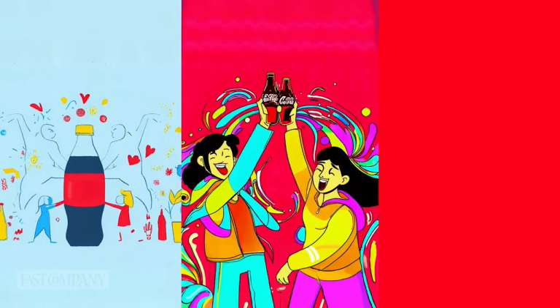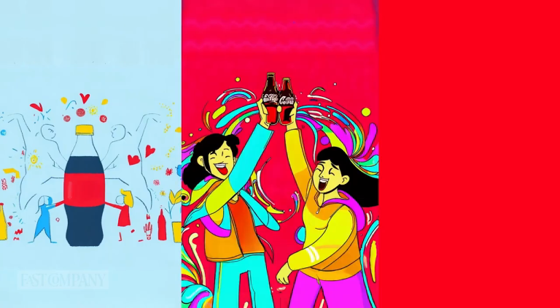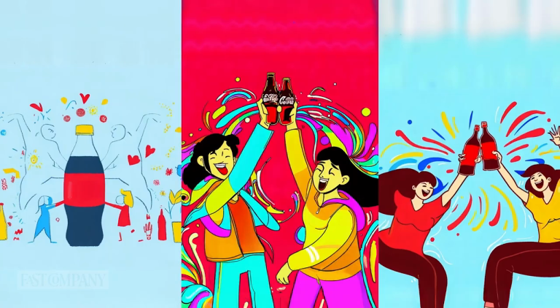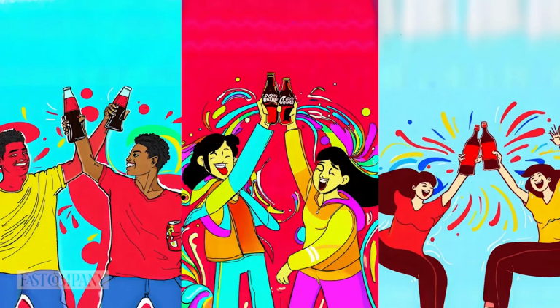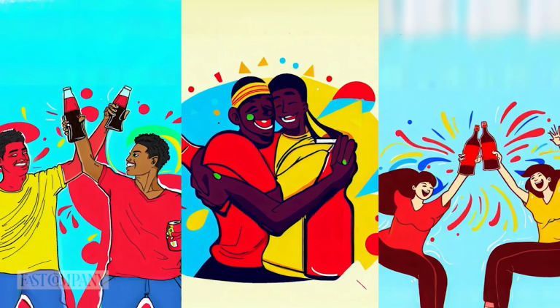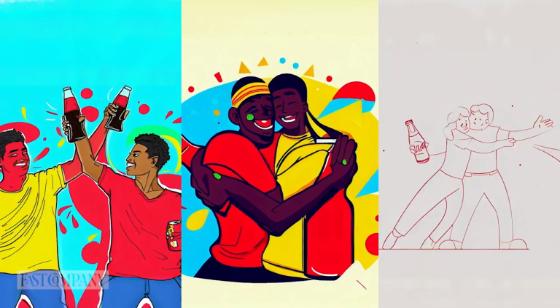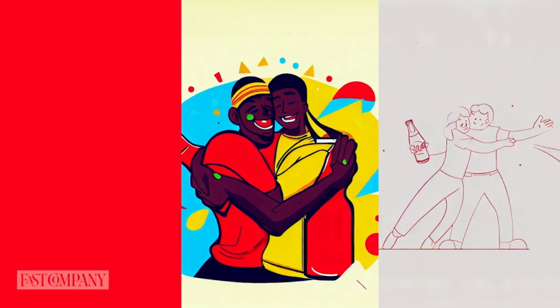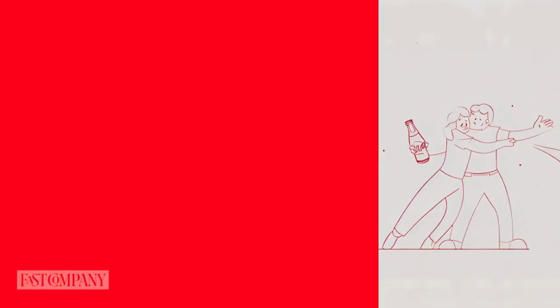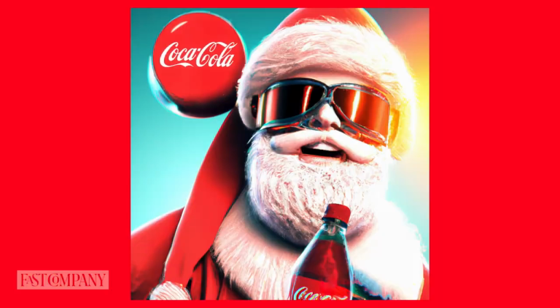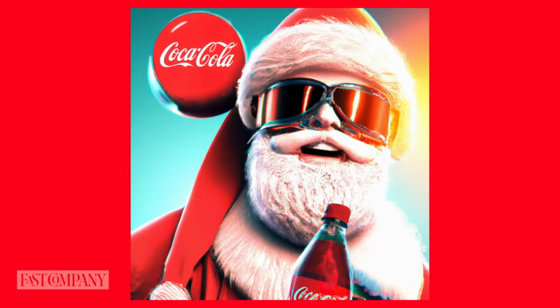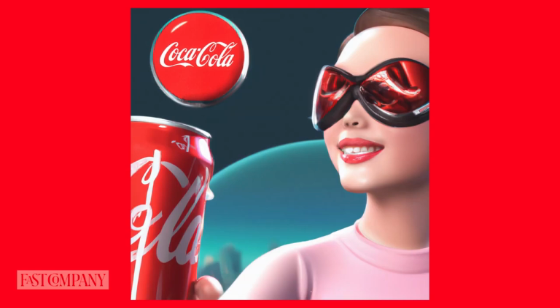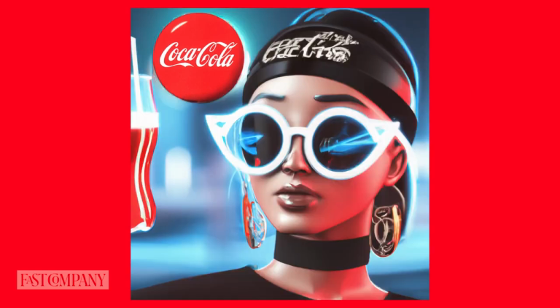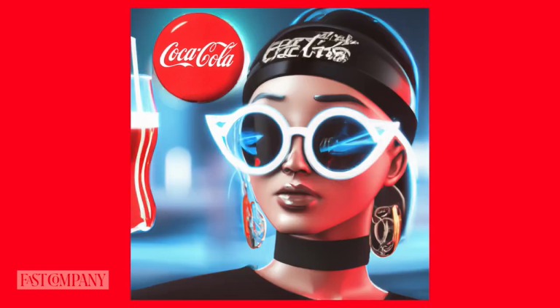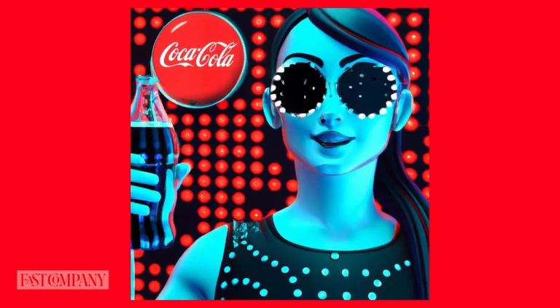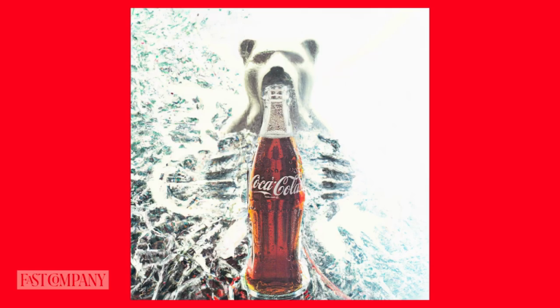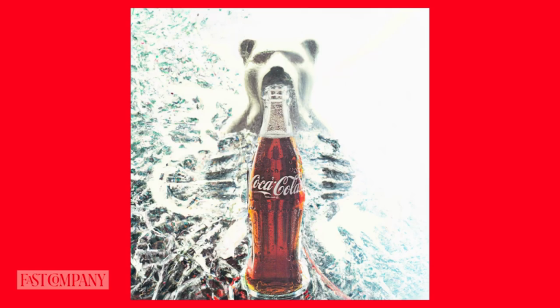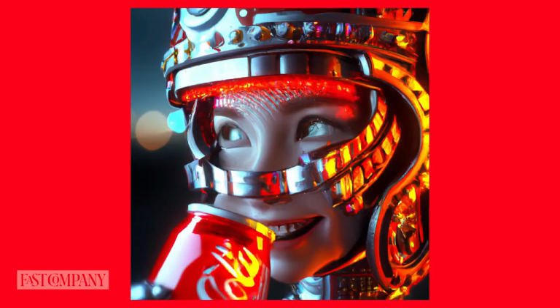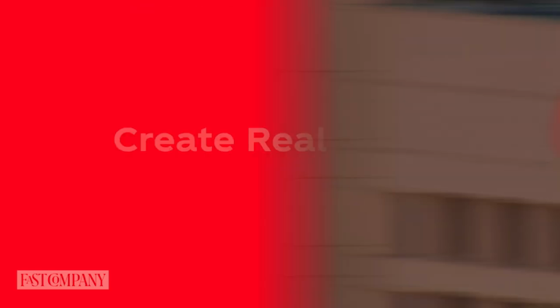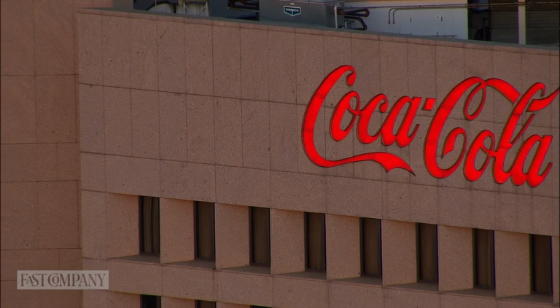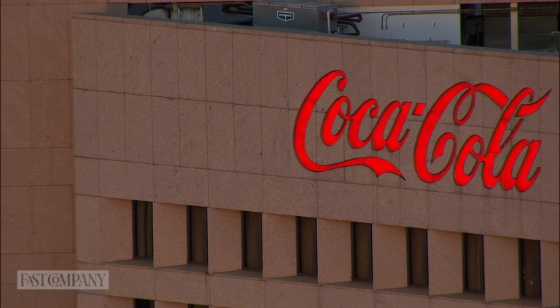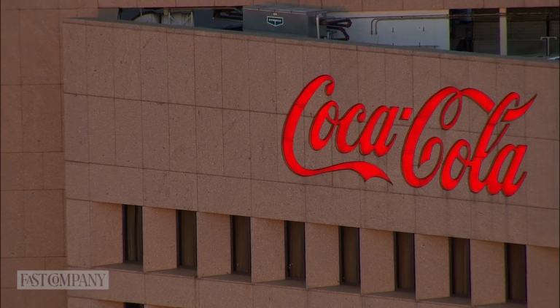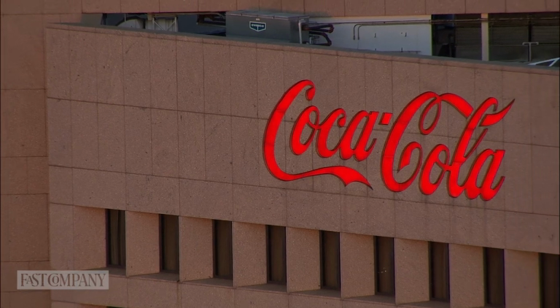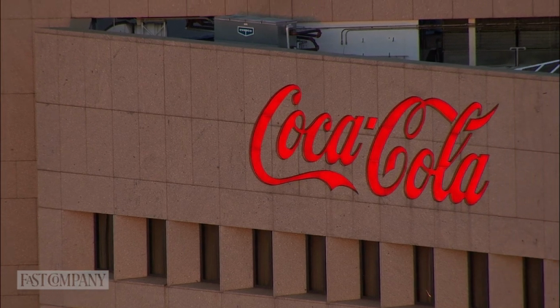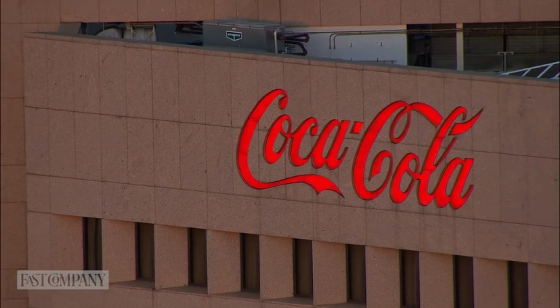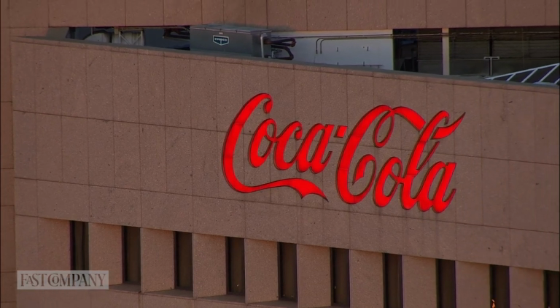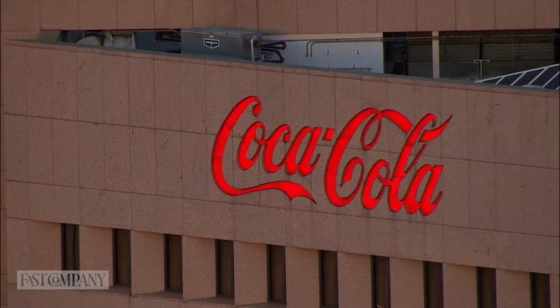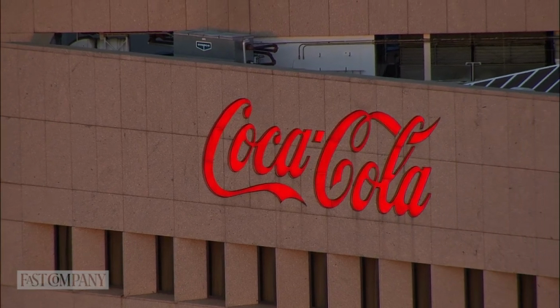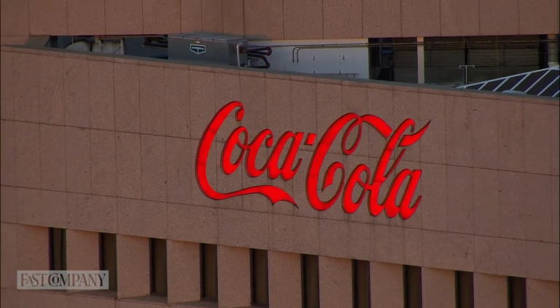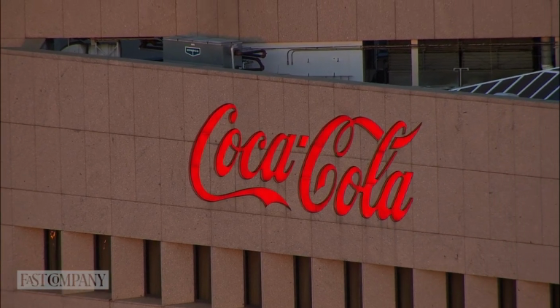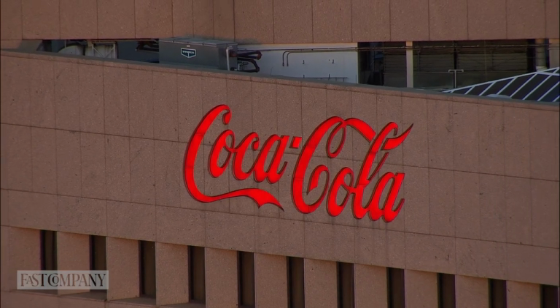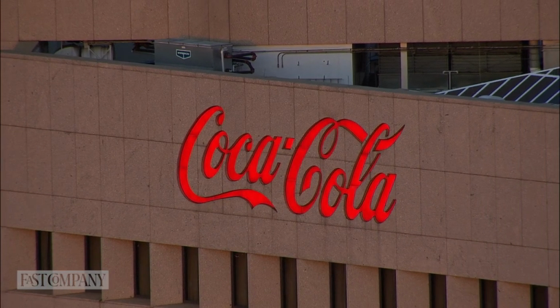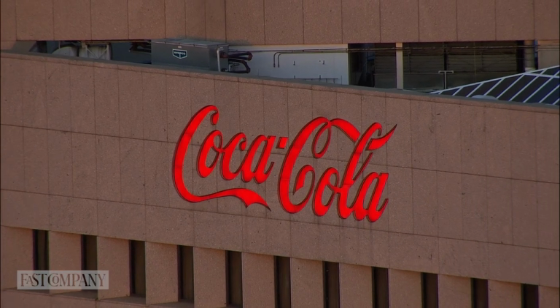30 creators will also be picked to participate in the Real Magic Creative Academy, a three-day creative workshop at Coke's headquarters in Atlanta.